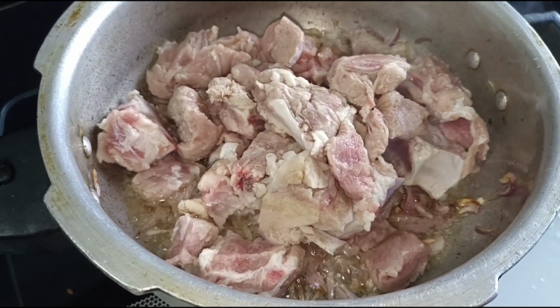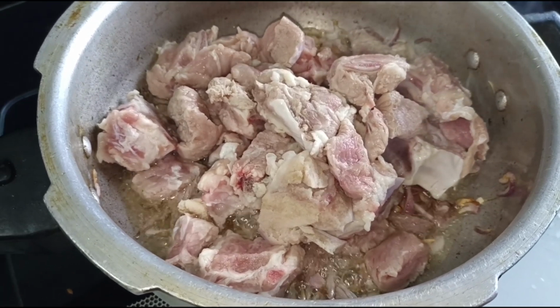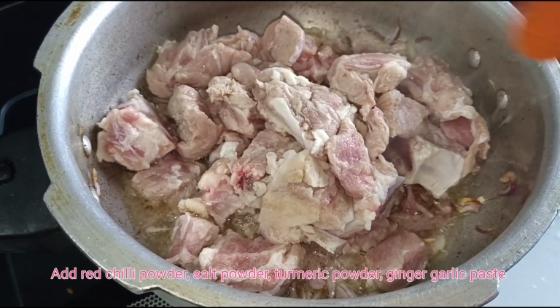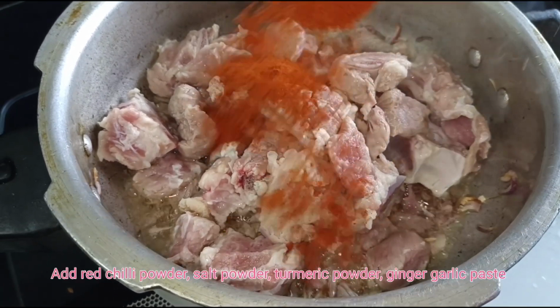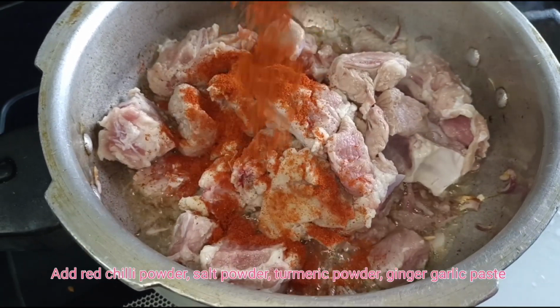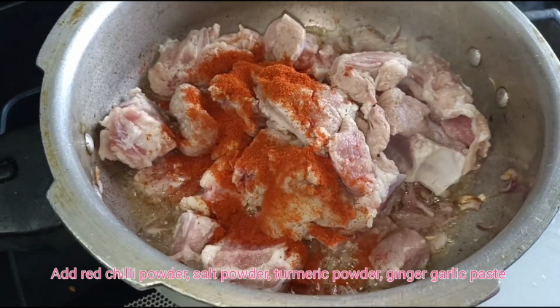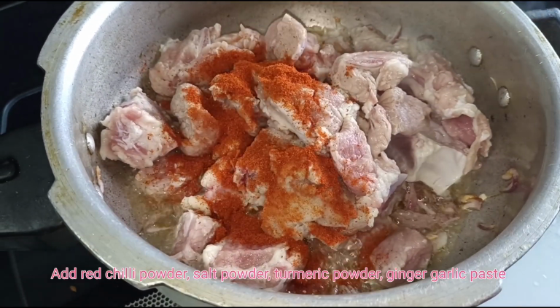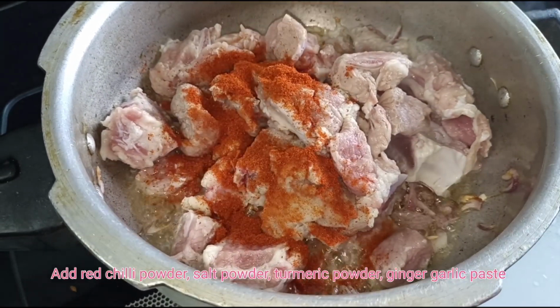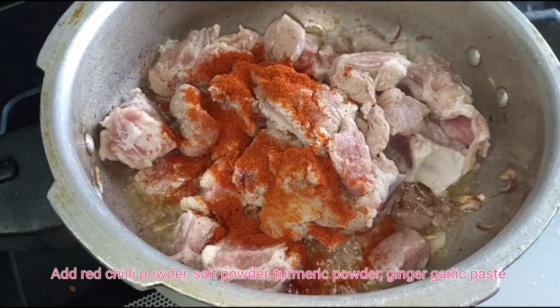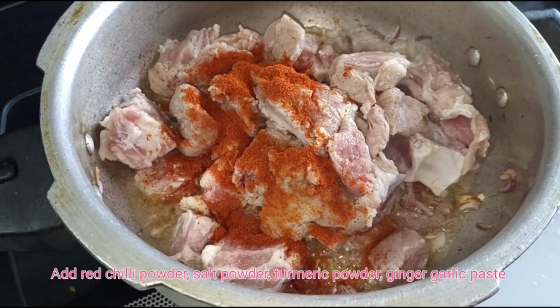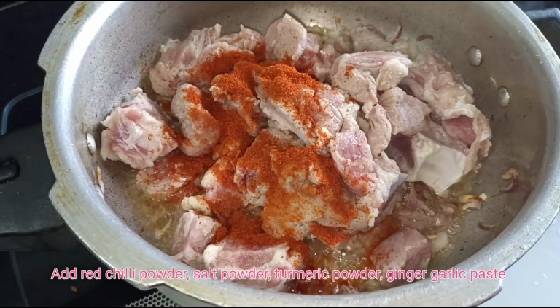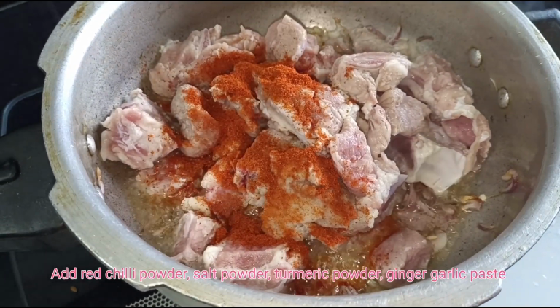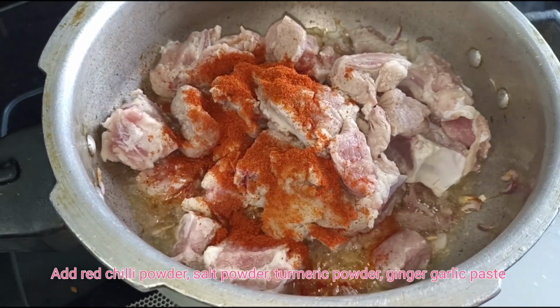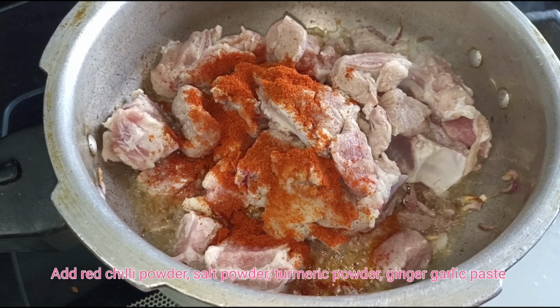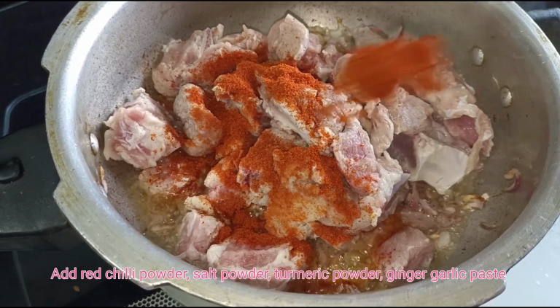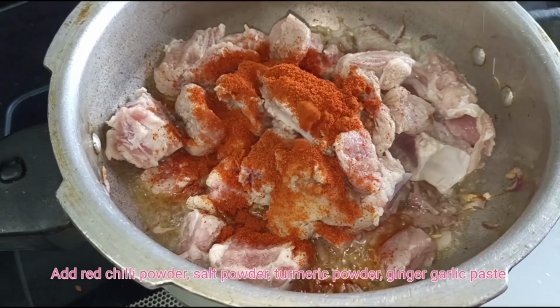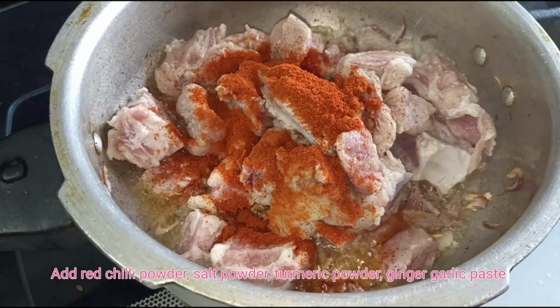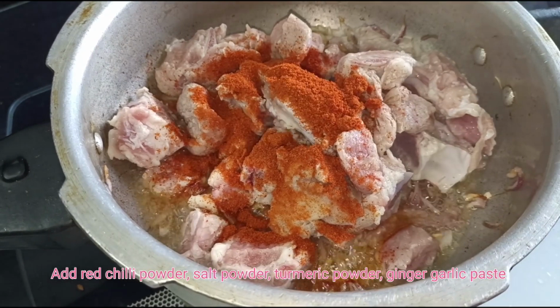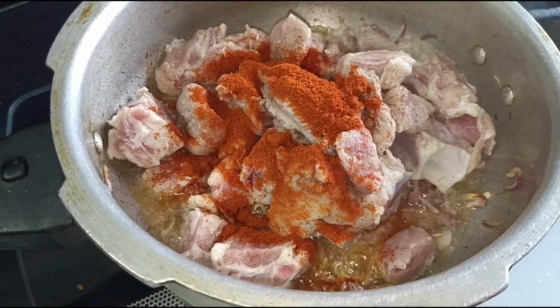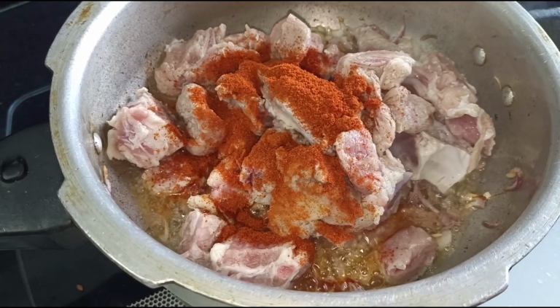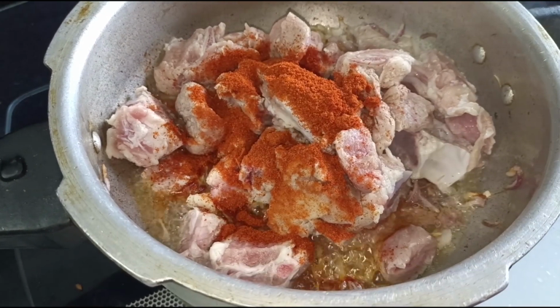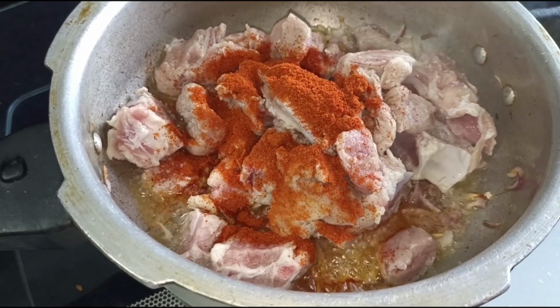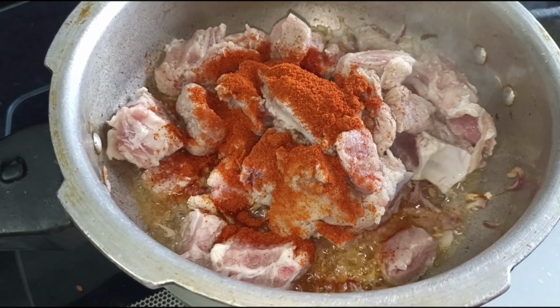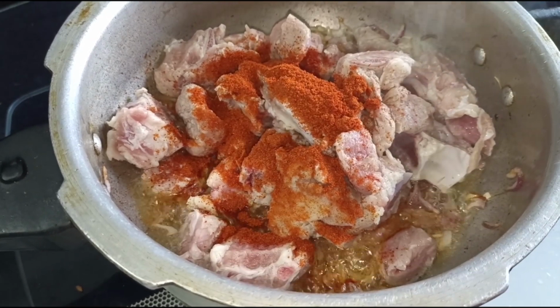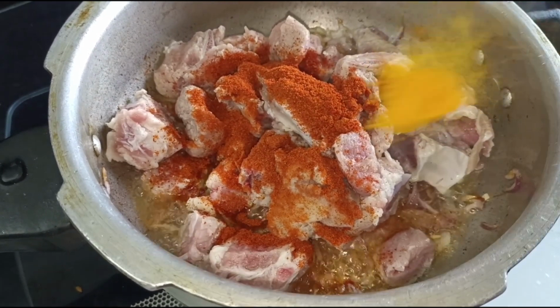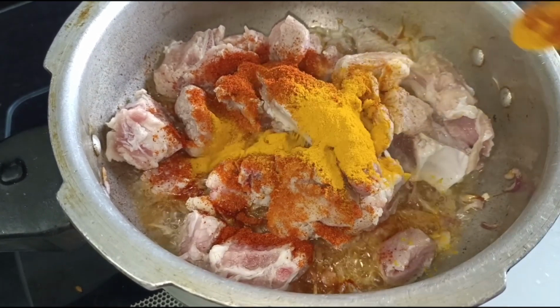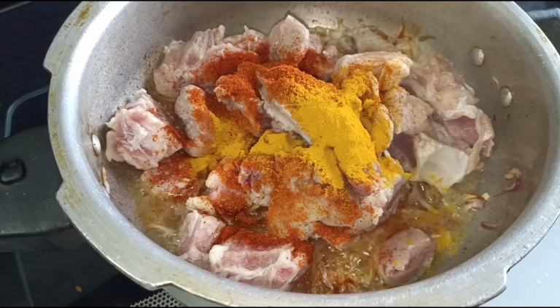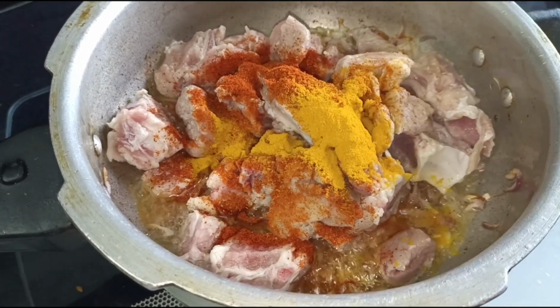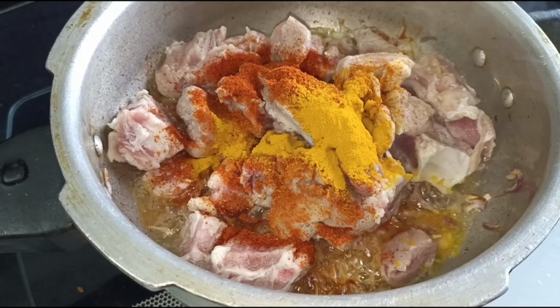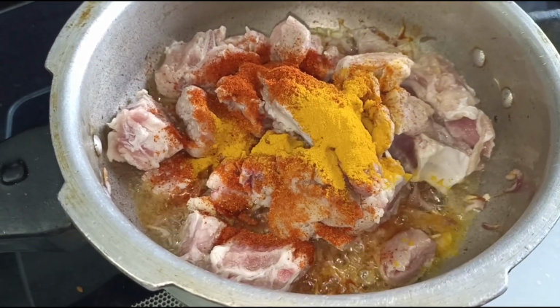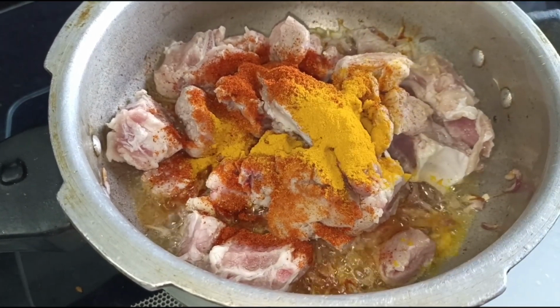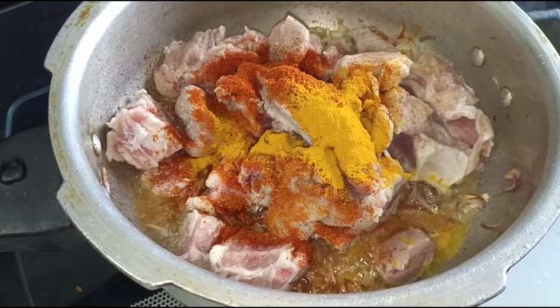Add red chili powder, salt powder, turmeric powder, ginger garlic paste.